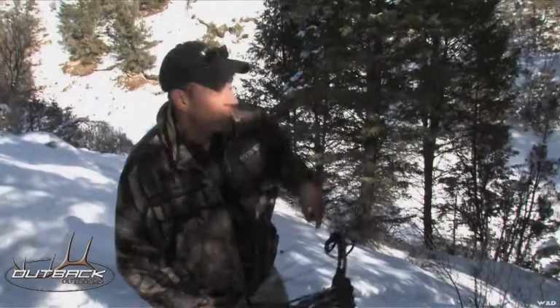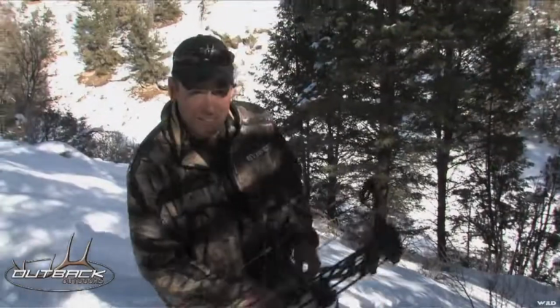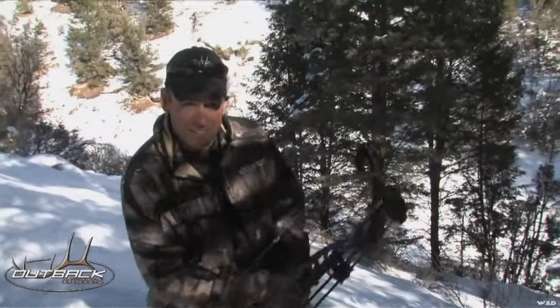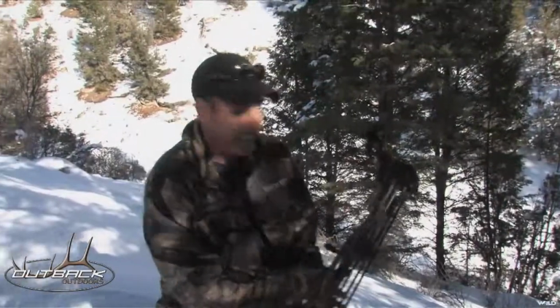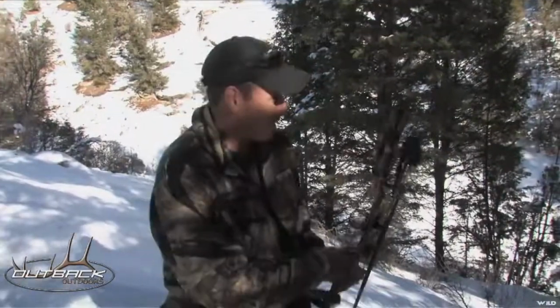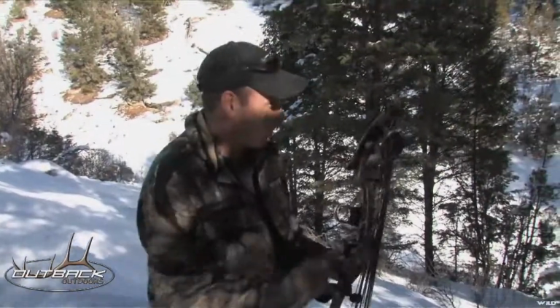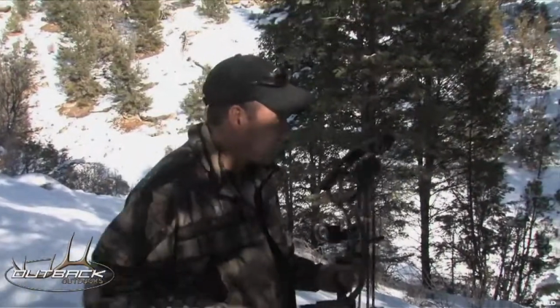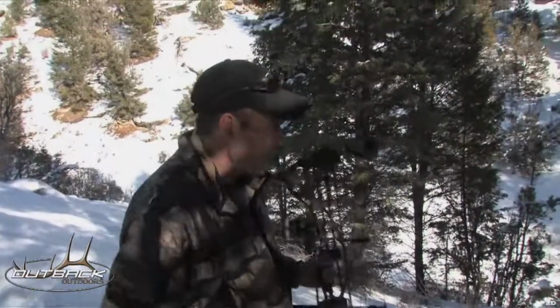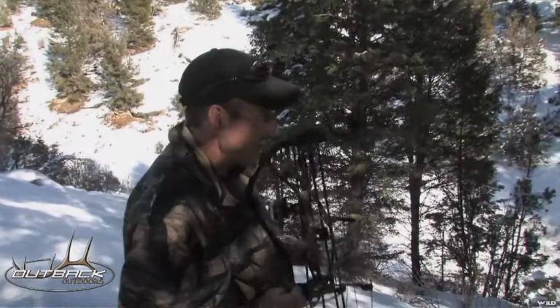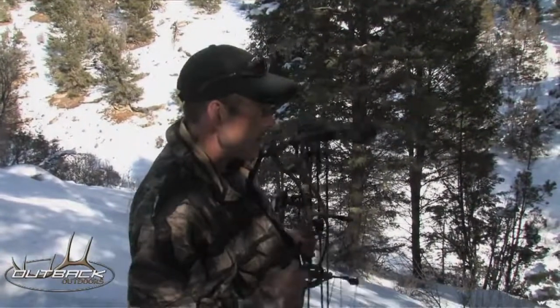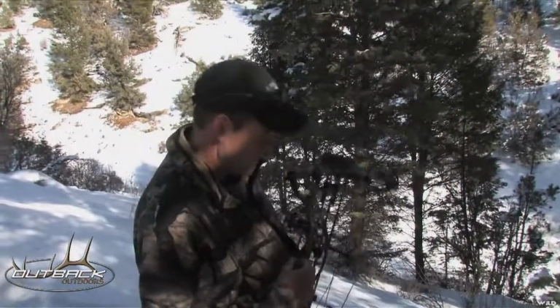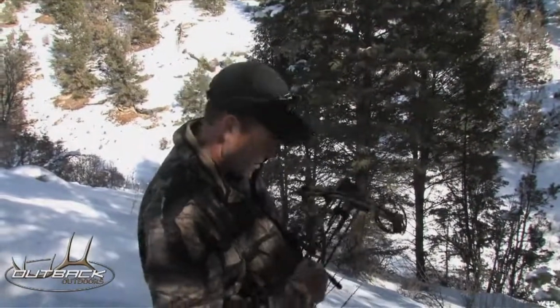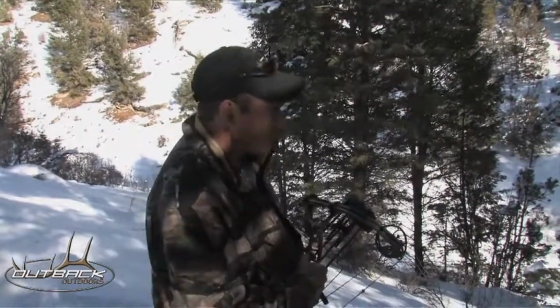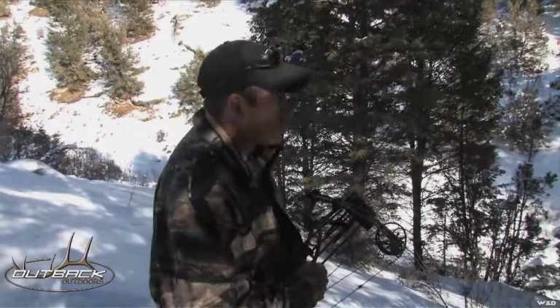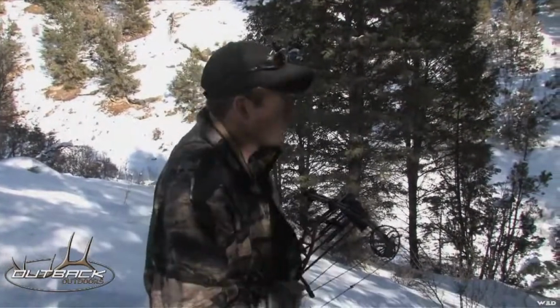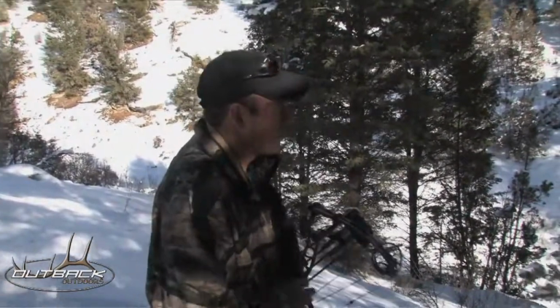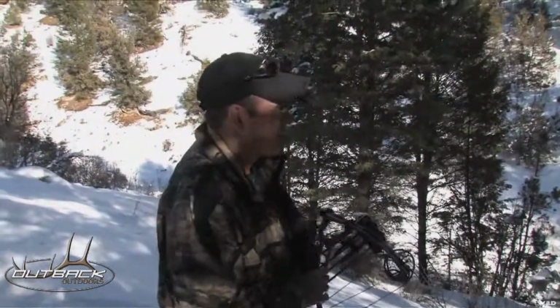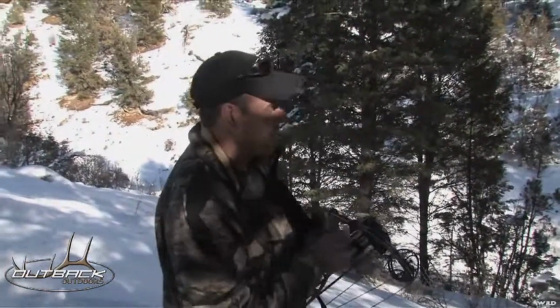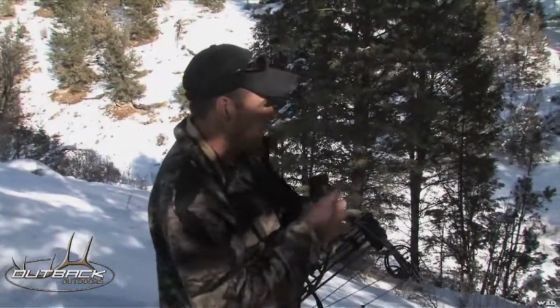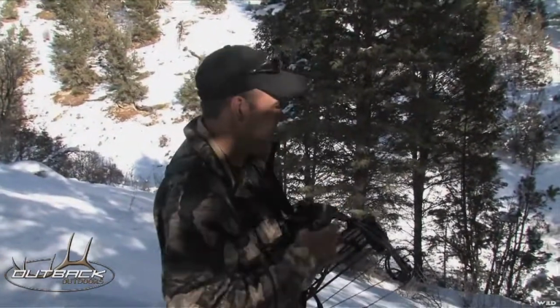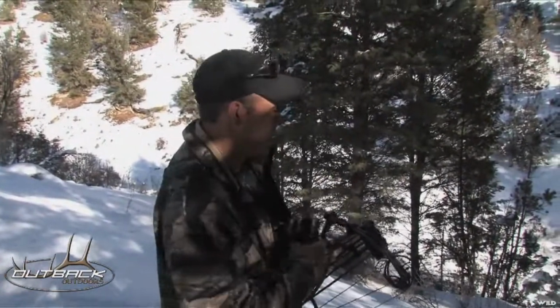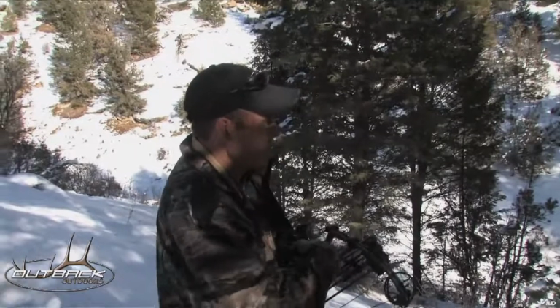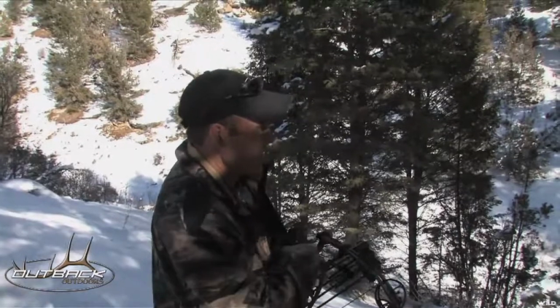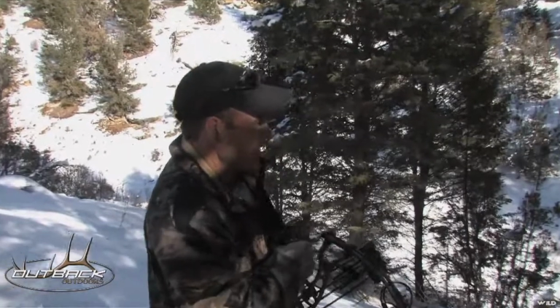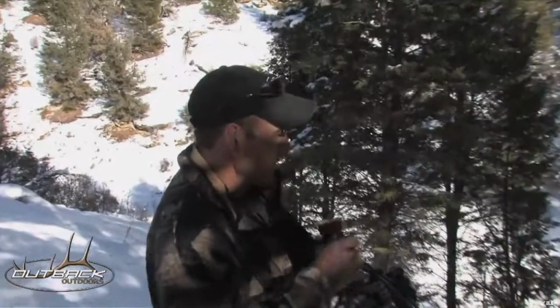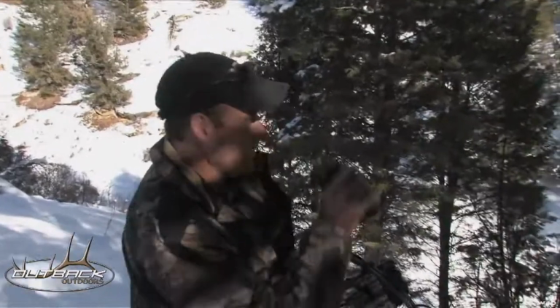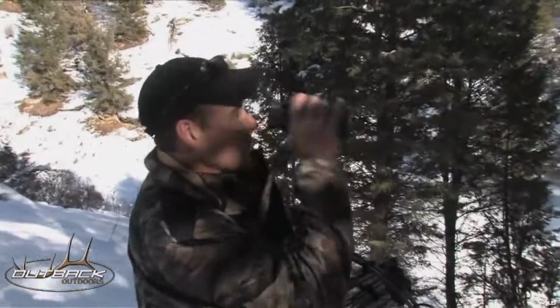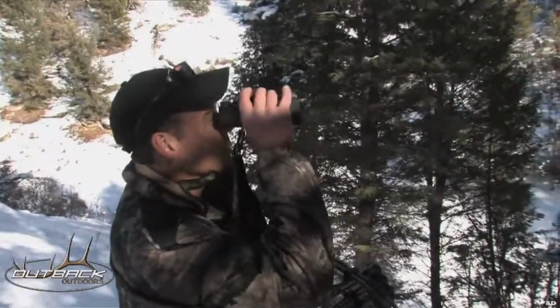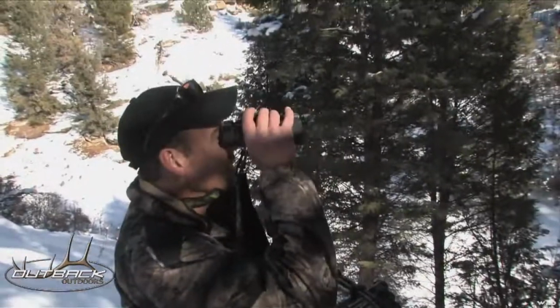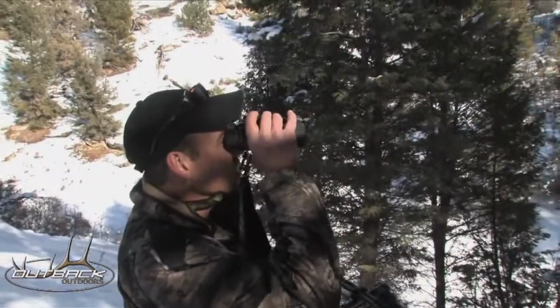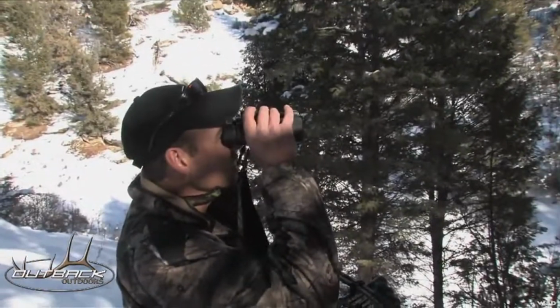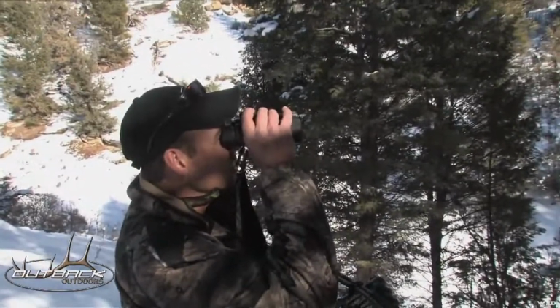He looks like he's got a pretty good head on him. Let's see what Nick and Jake think.